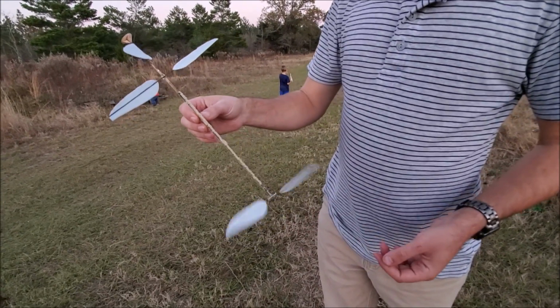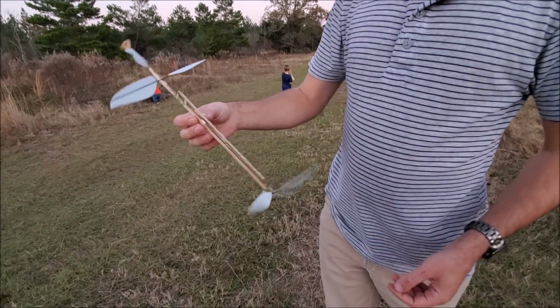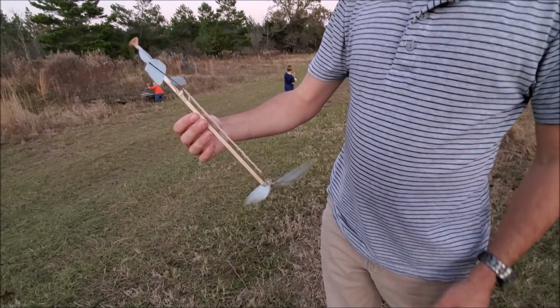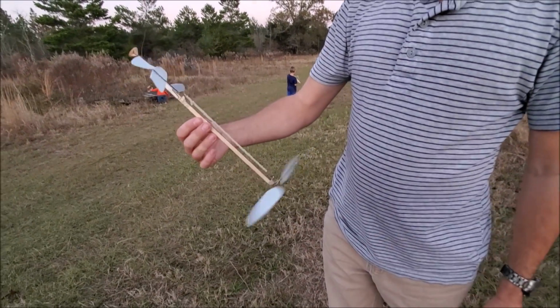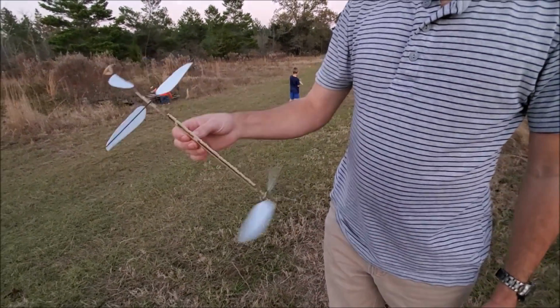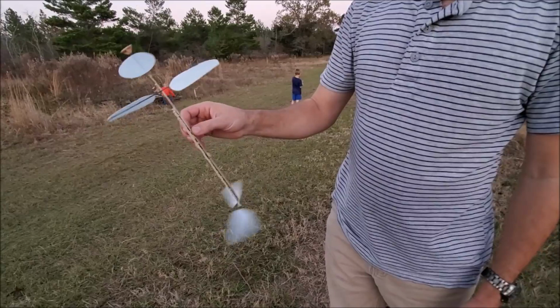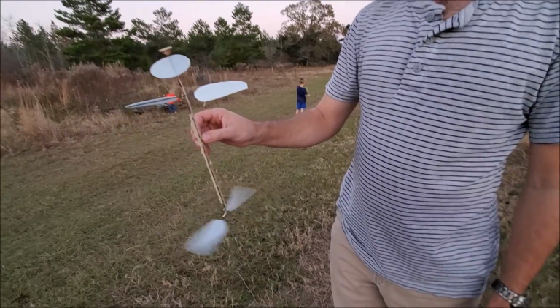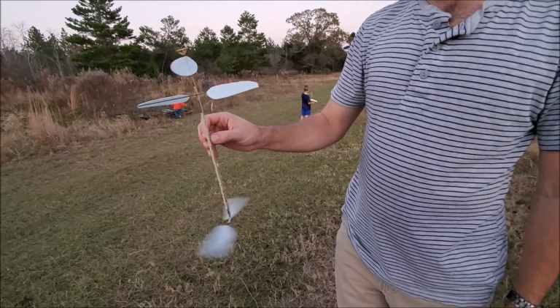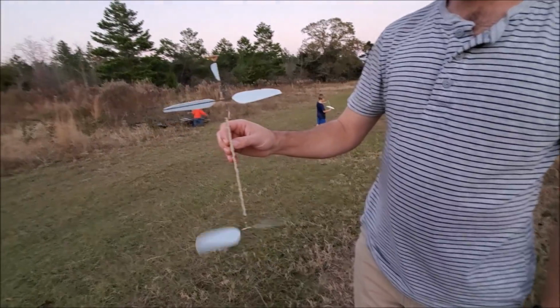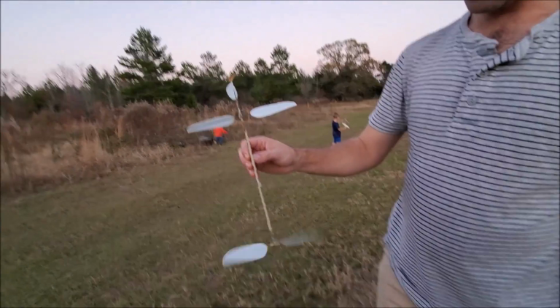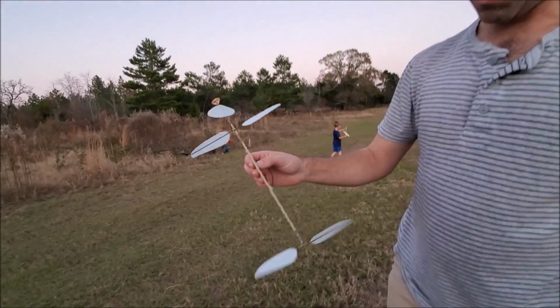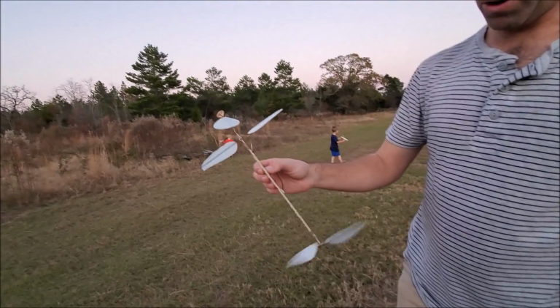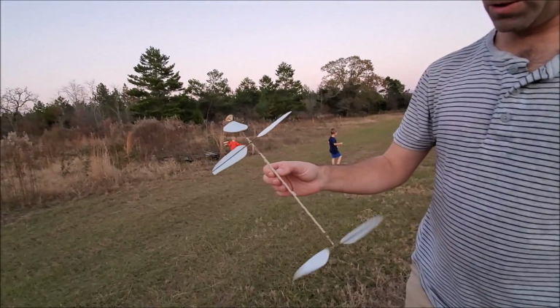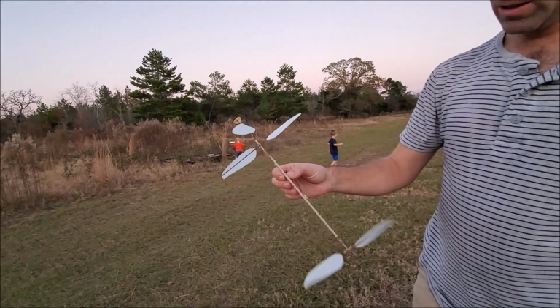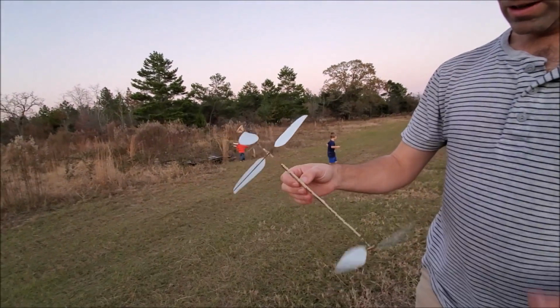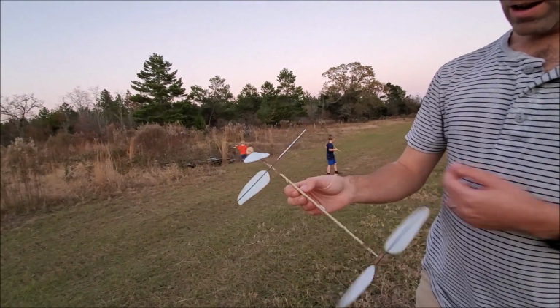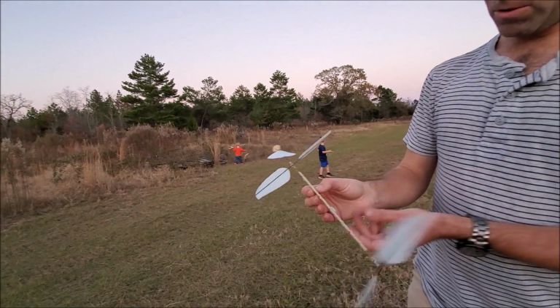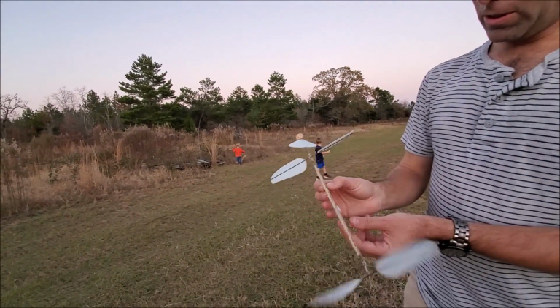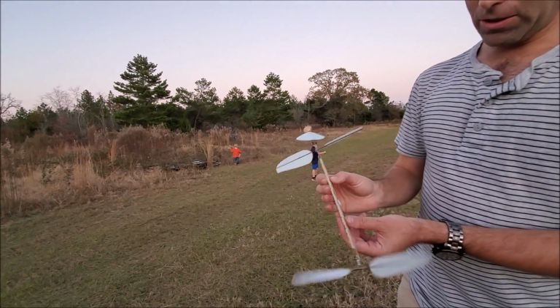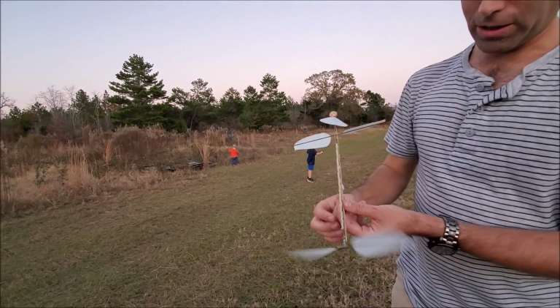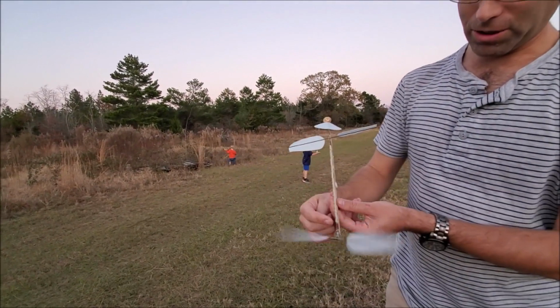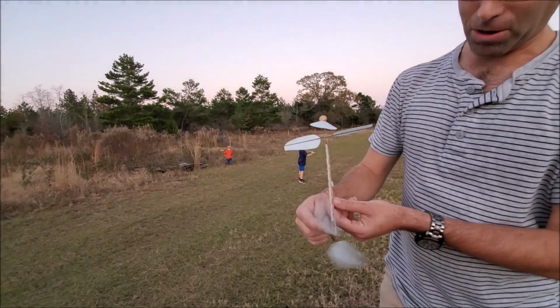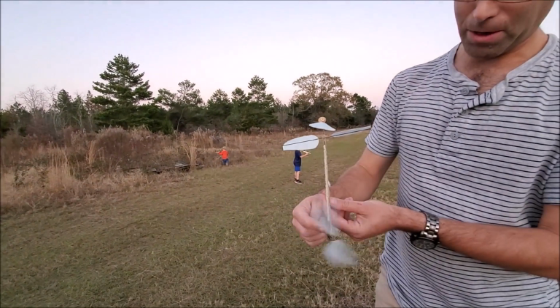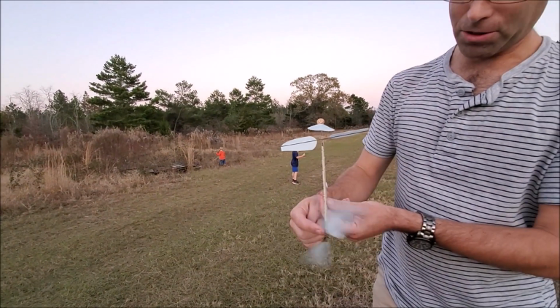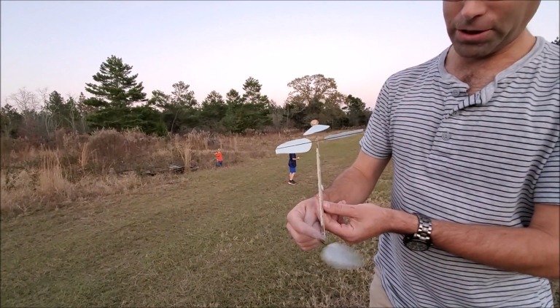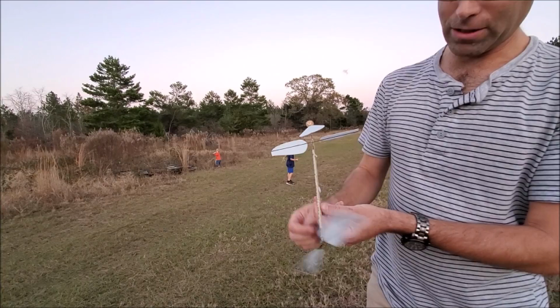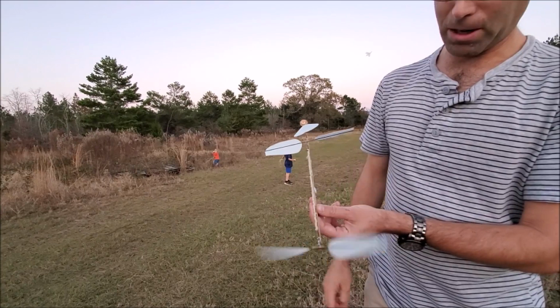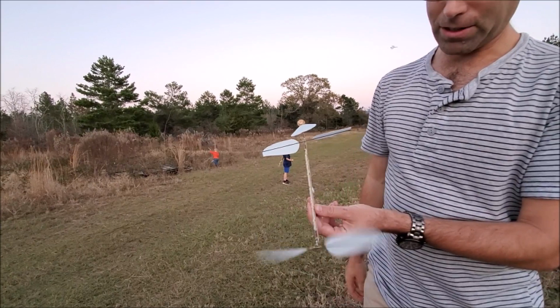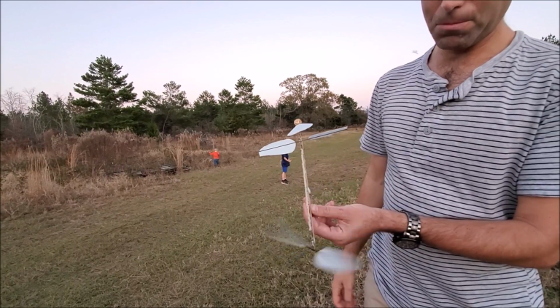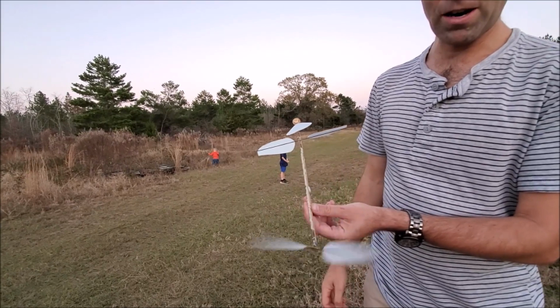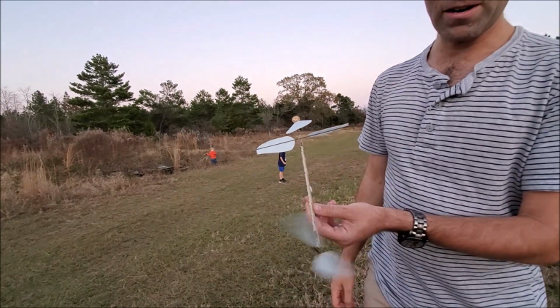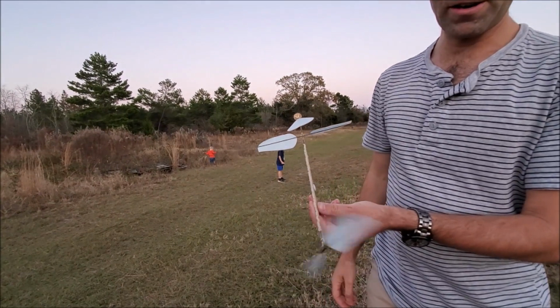It's very easy to build, flies quite well. Really, the only challenging part is making sure you get this bearing assembly right down here.